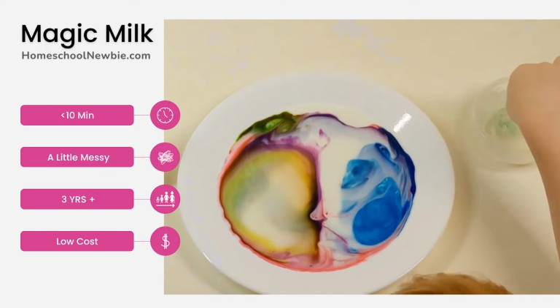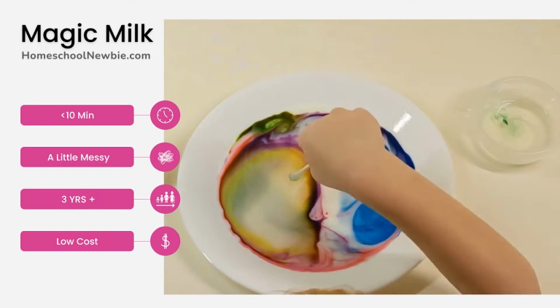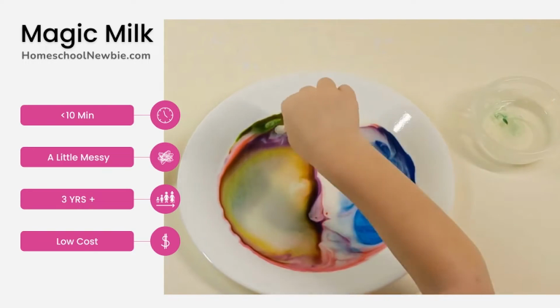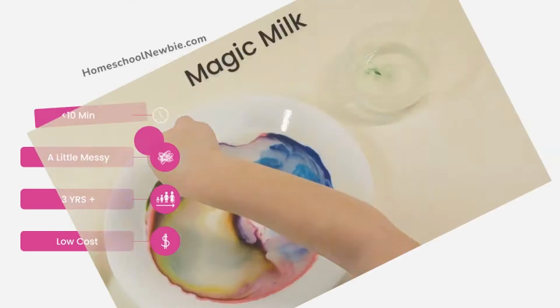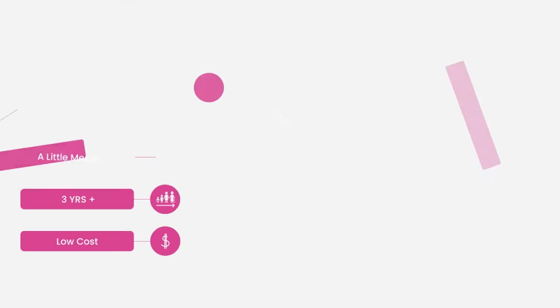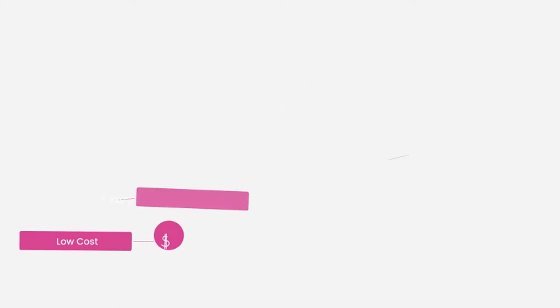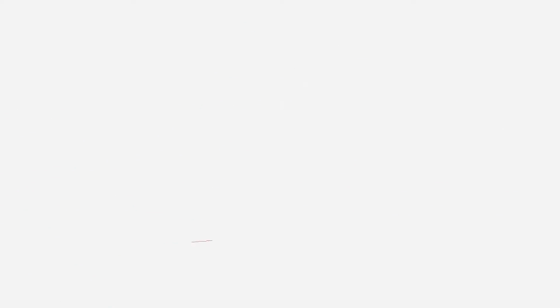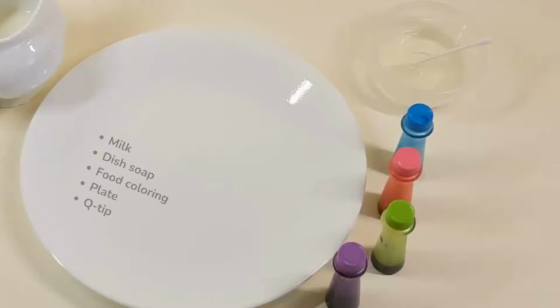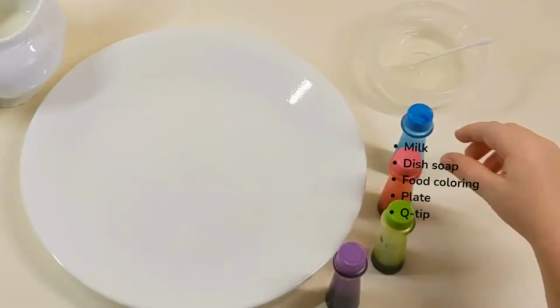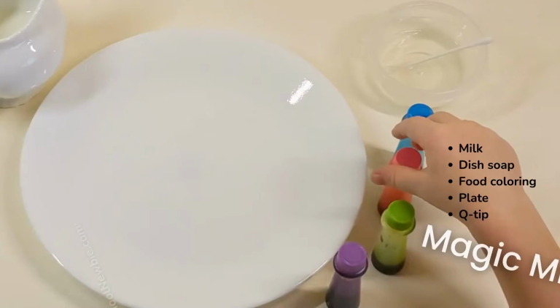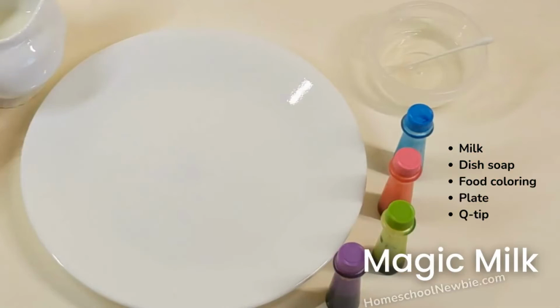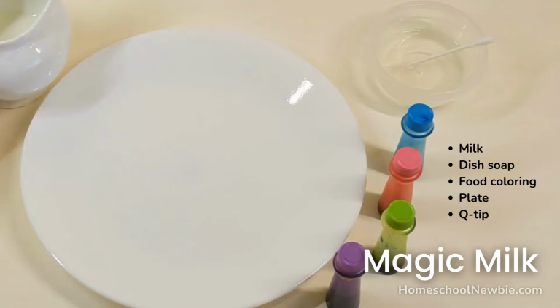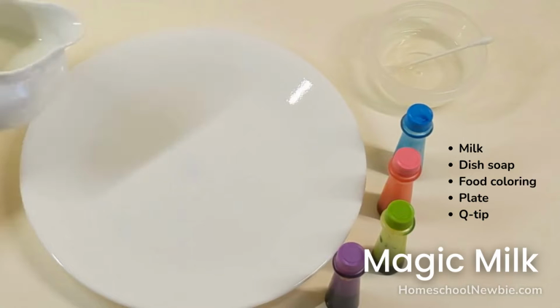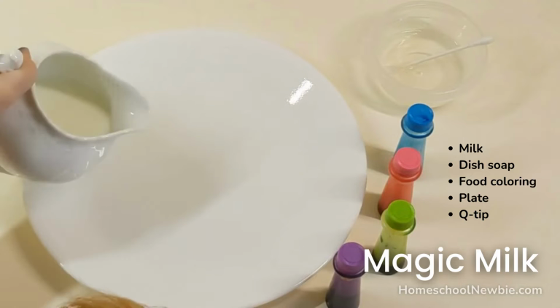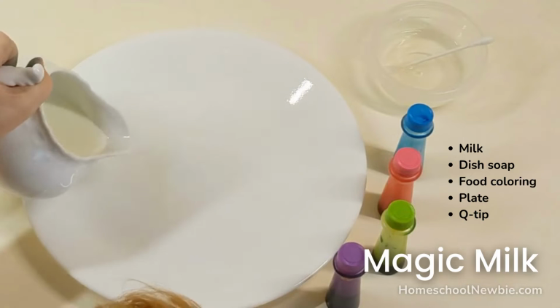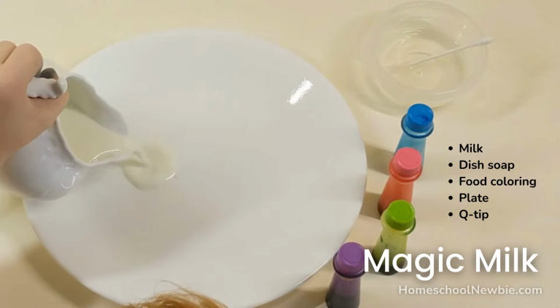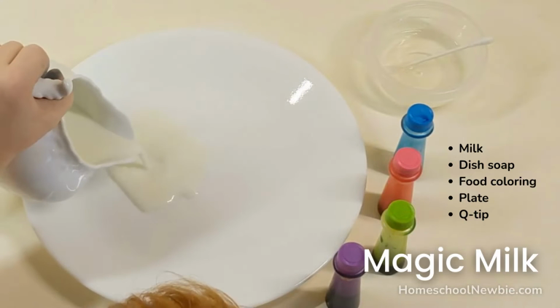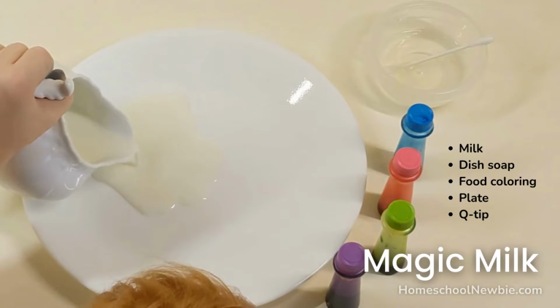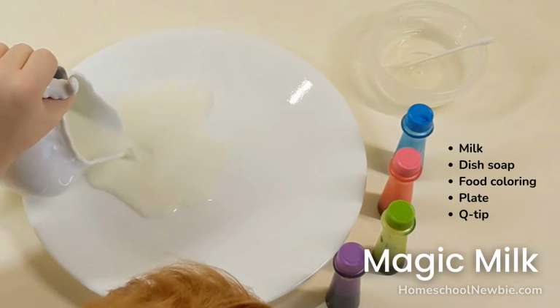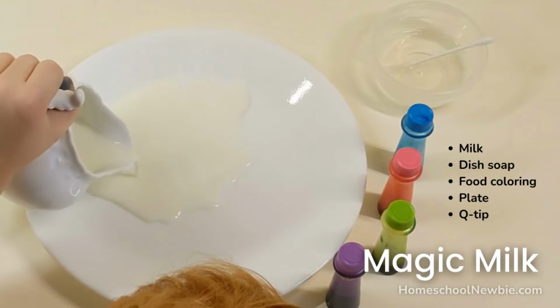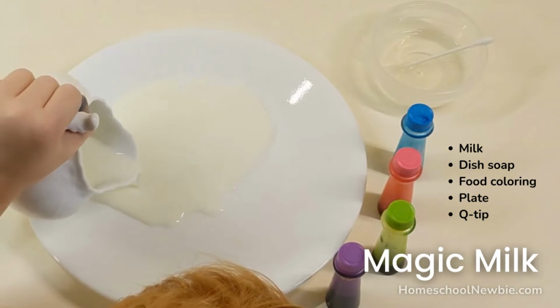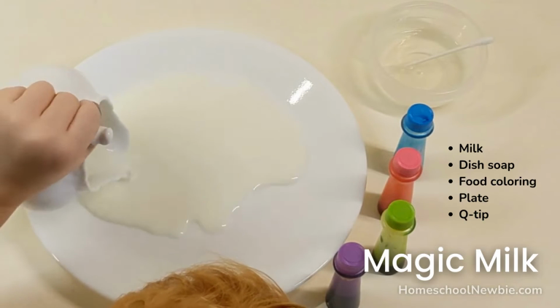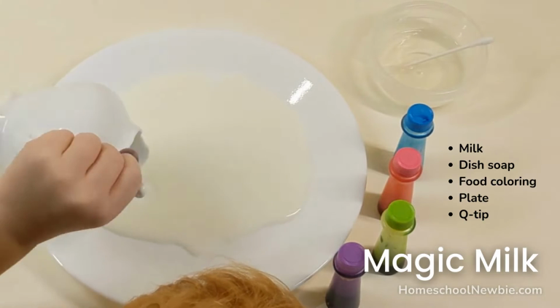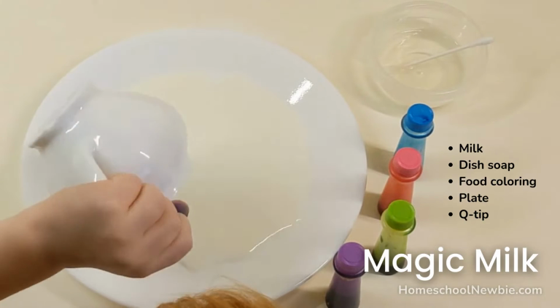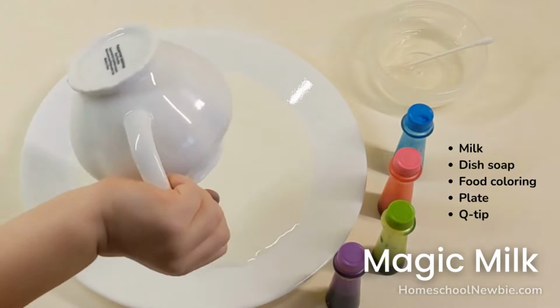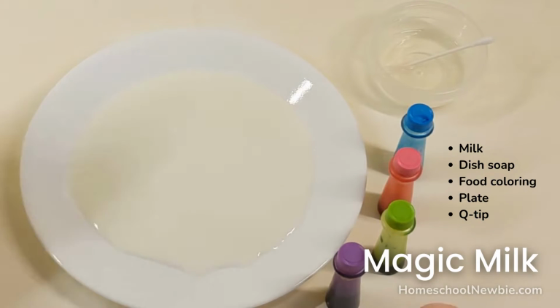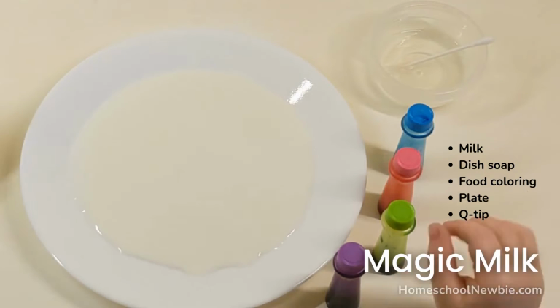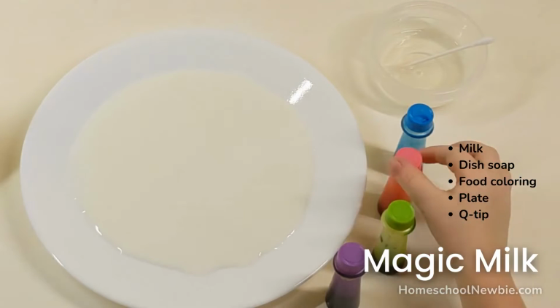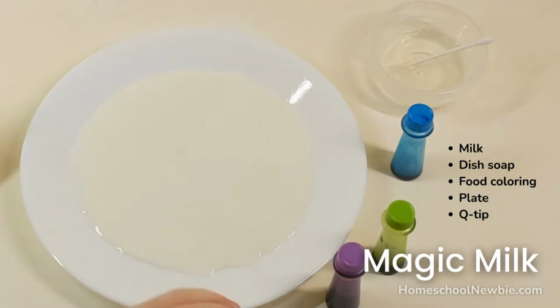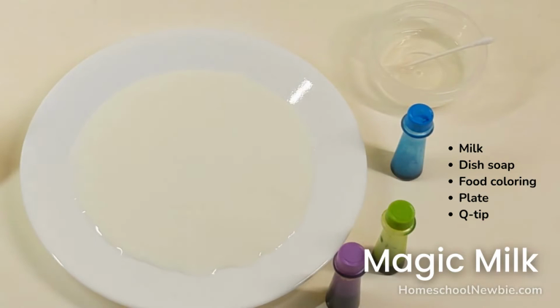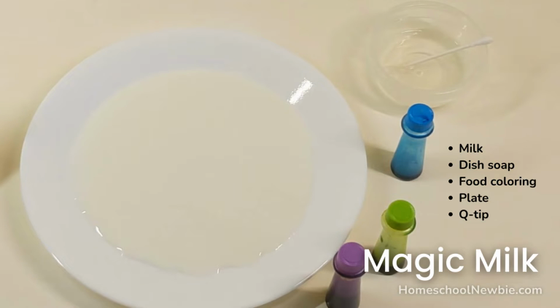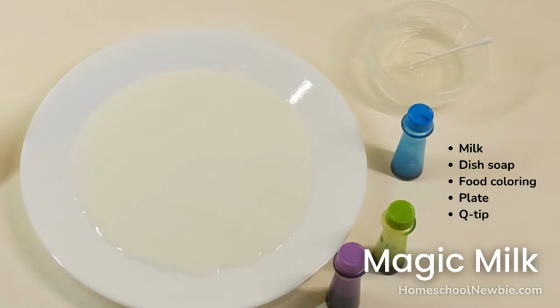You need milk, dish soap, food coloring, a plate, and a q-tip.